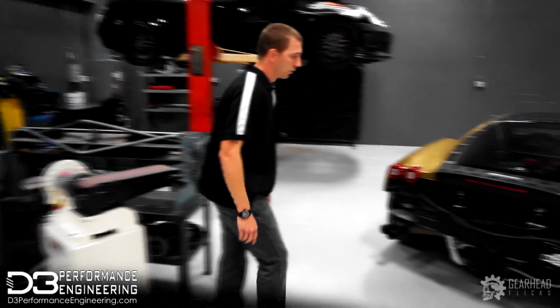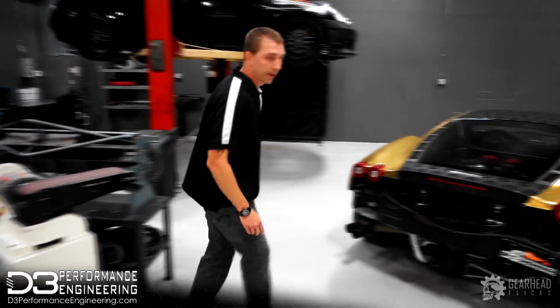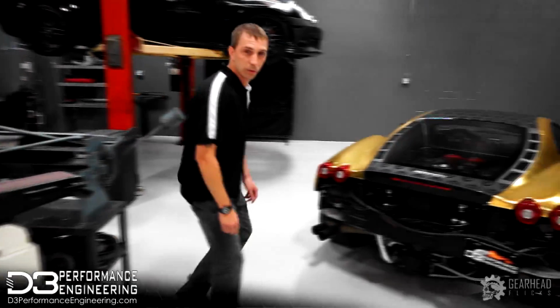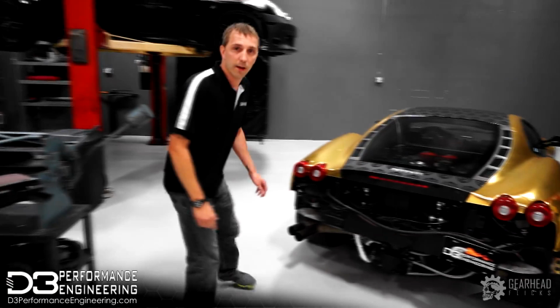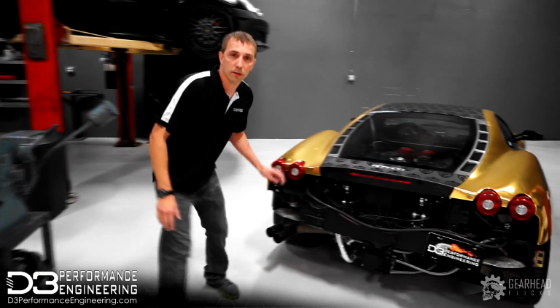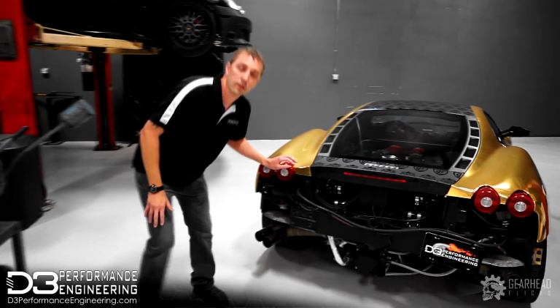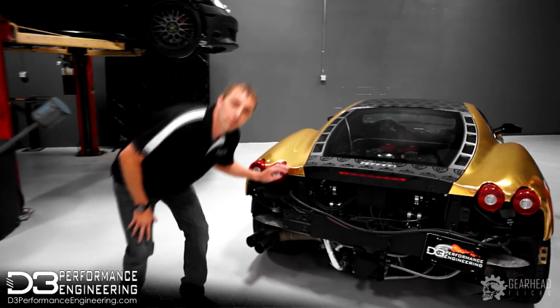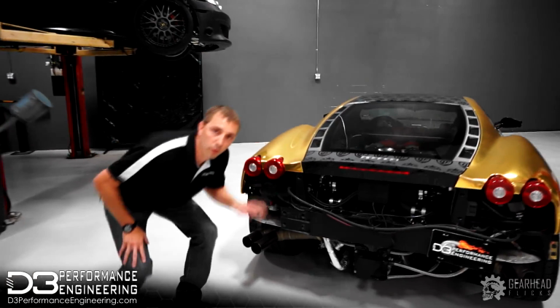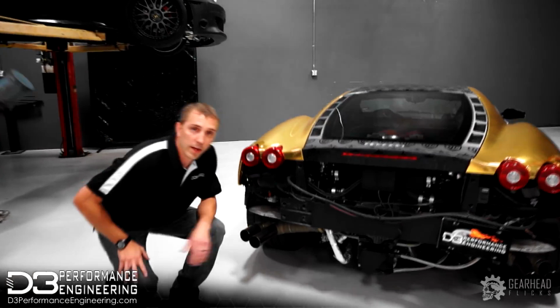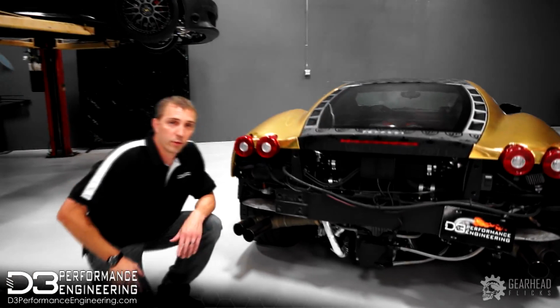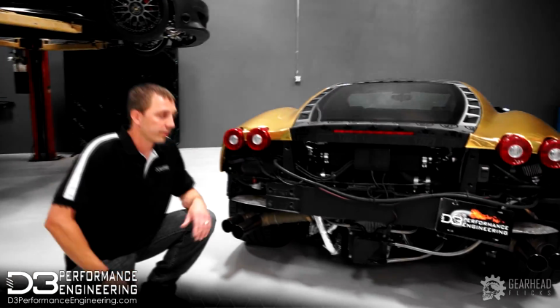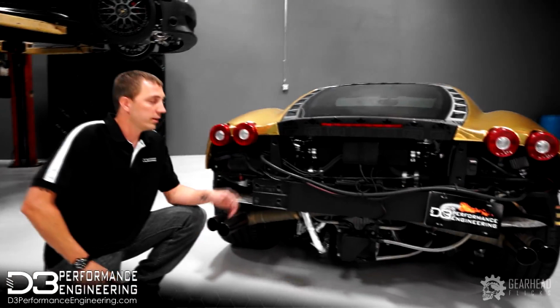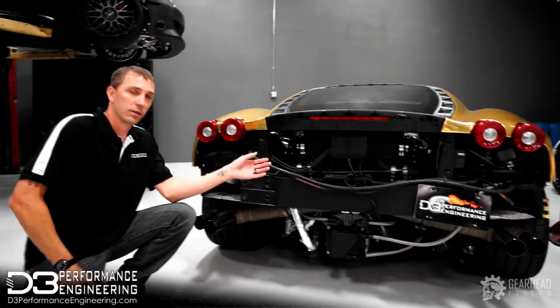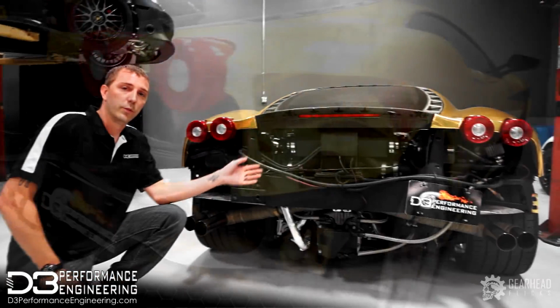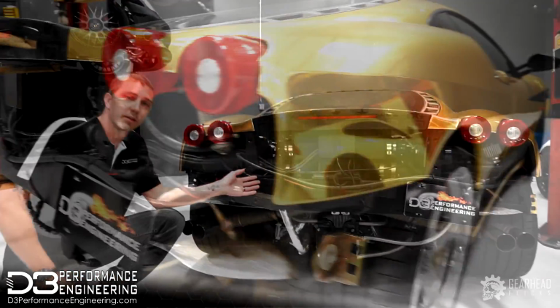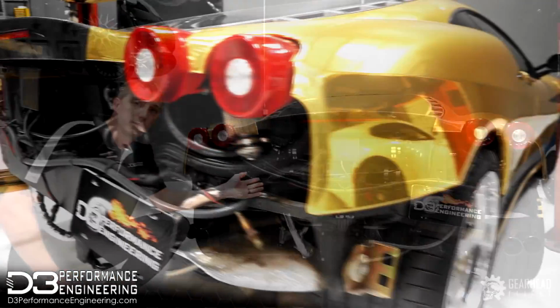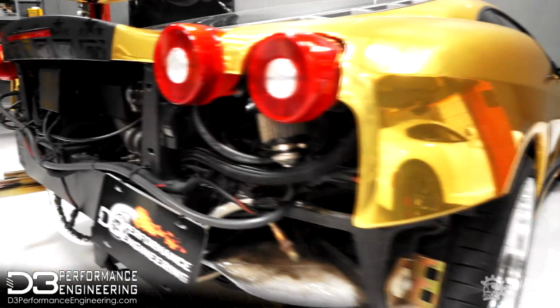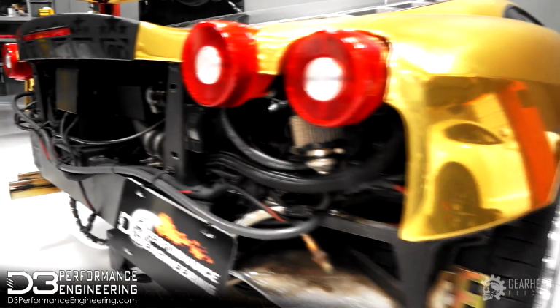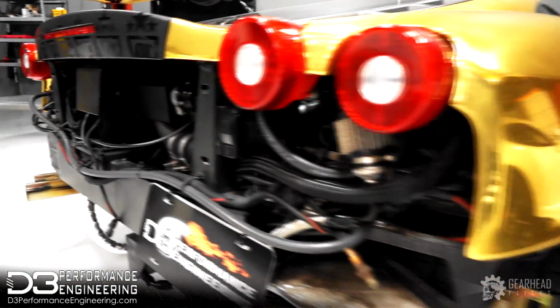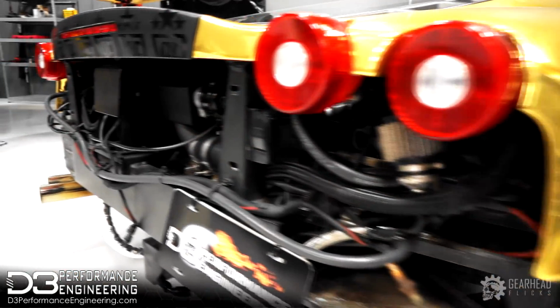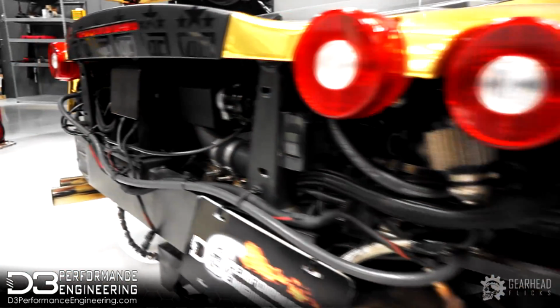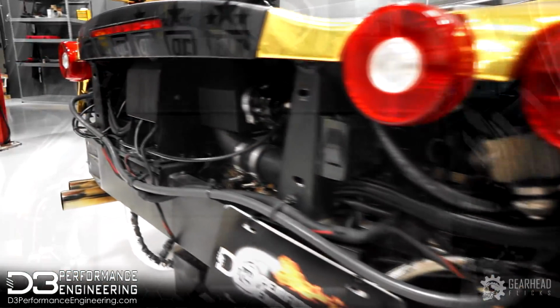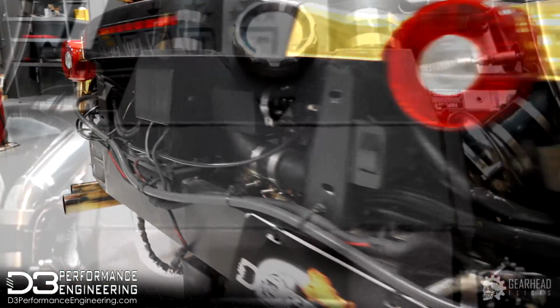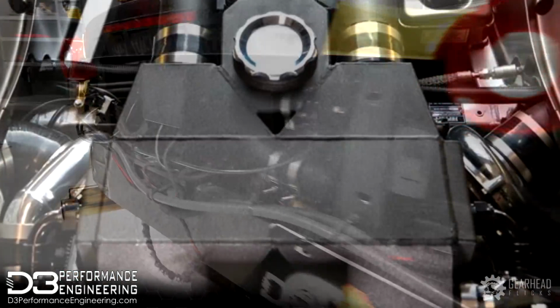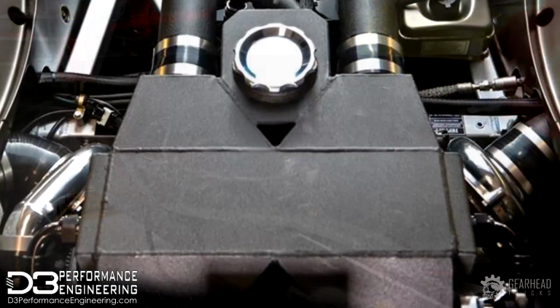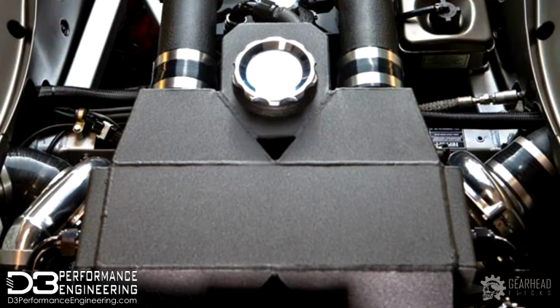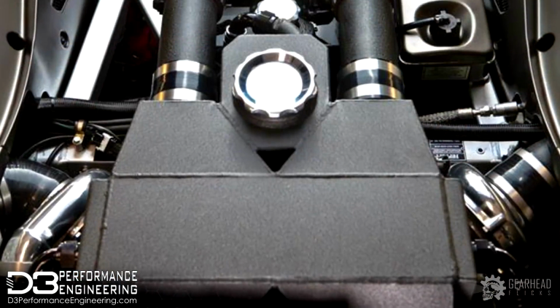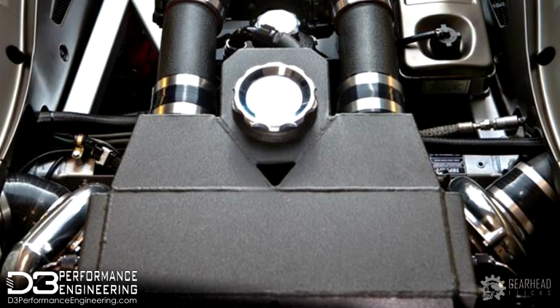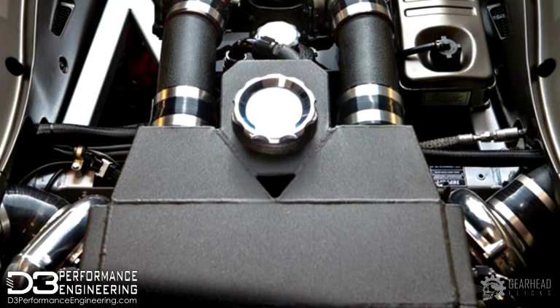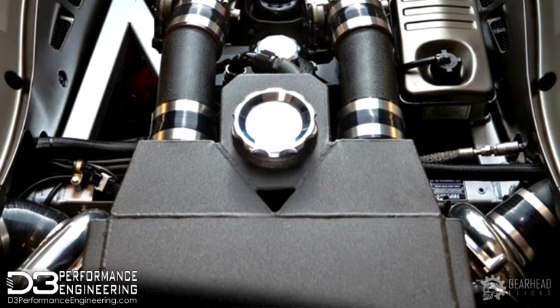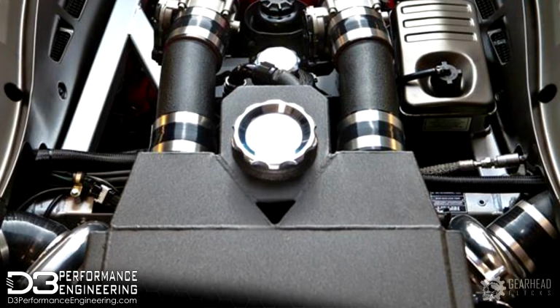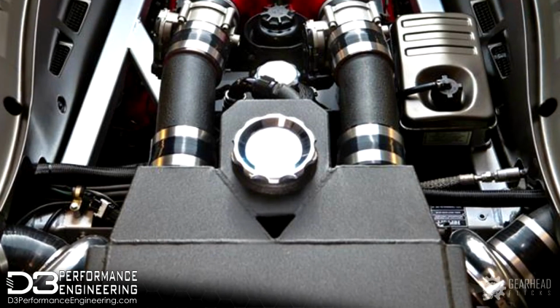Right here we have a Ferrari F430. We did a twin turbo kit. We did this whole build in four weeks for the Gold Rush Rally.